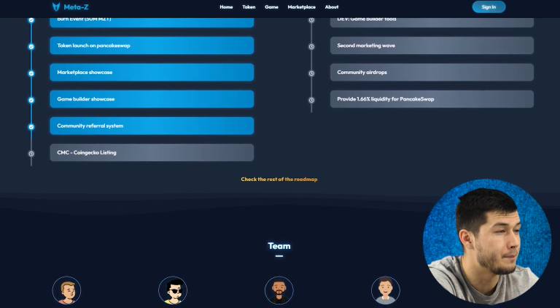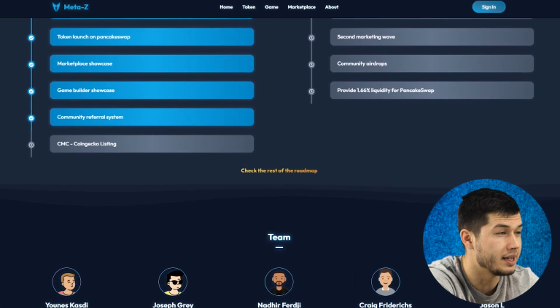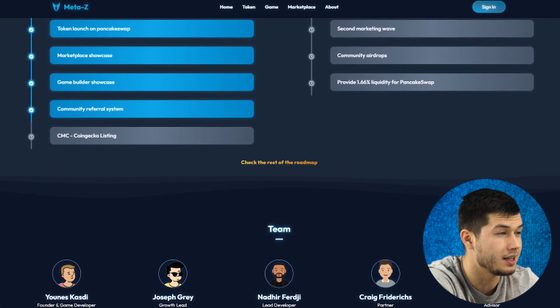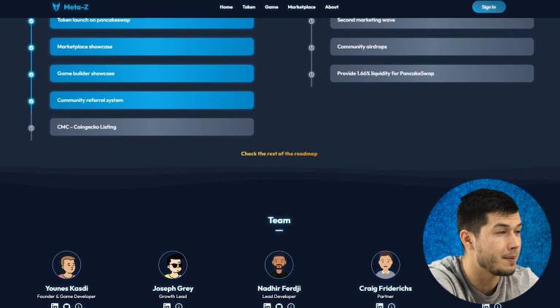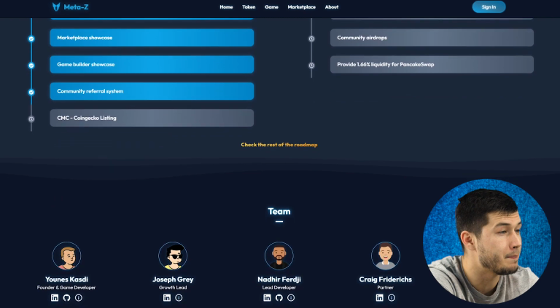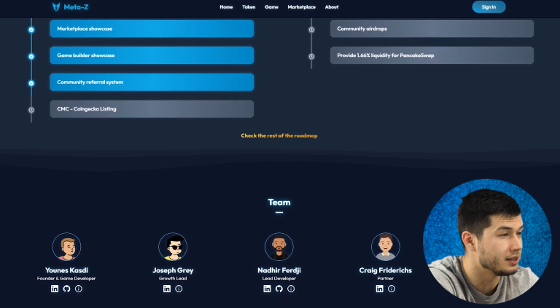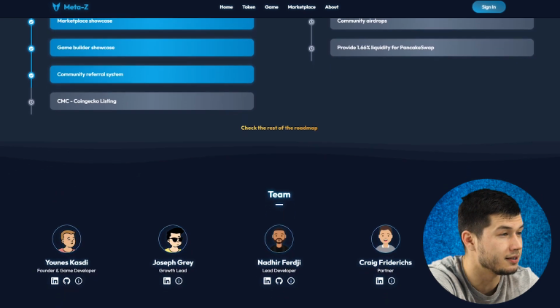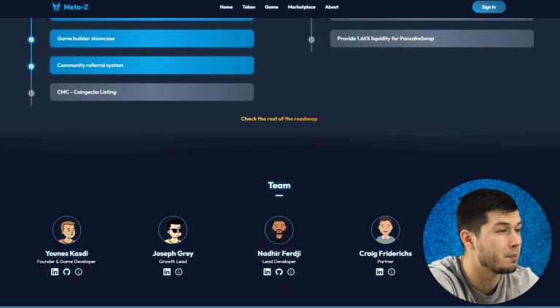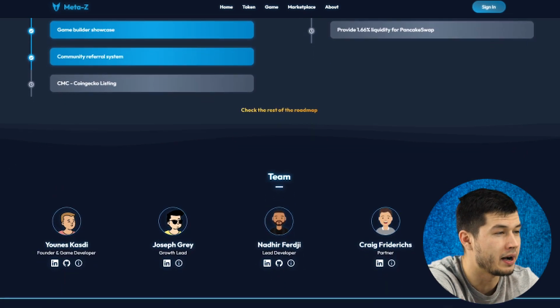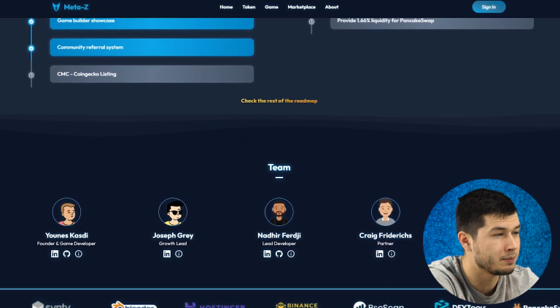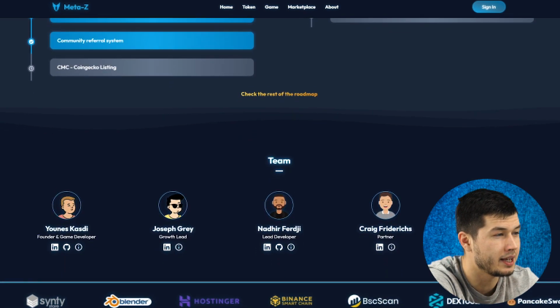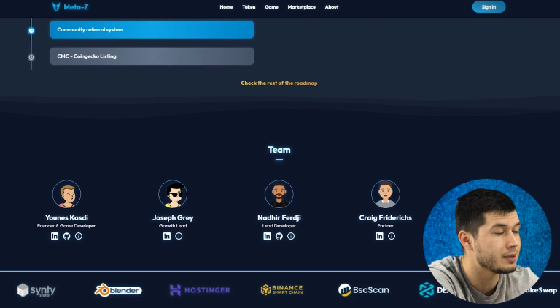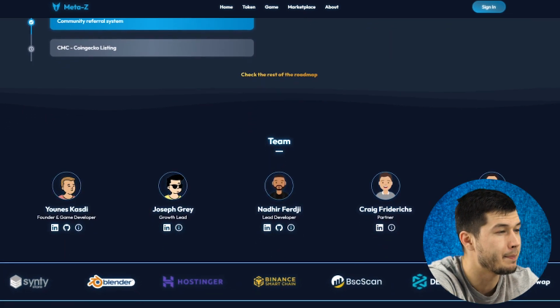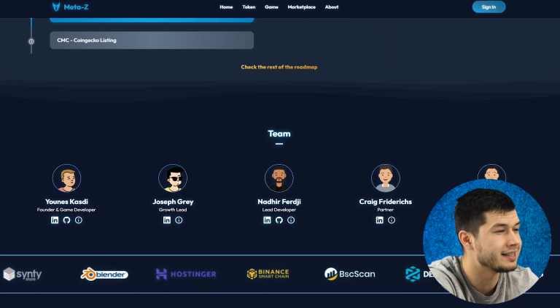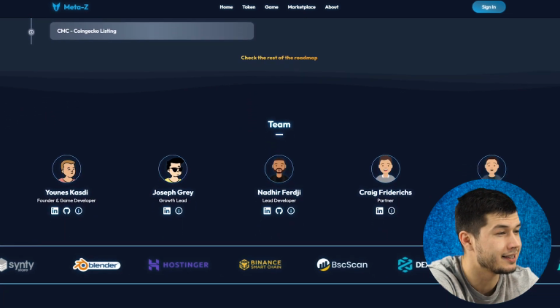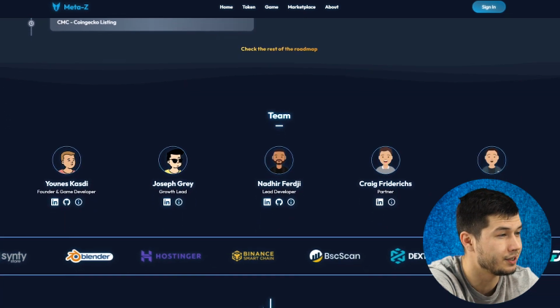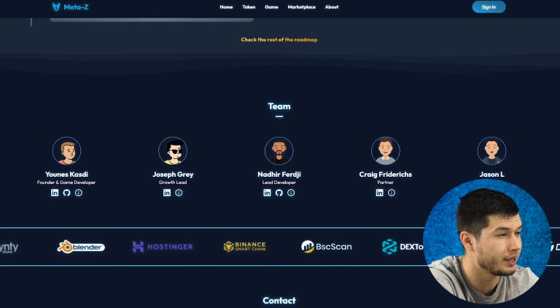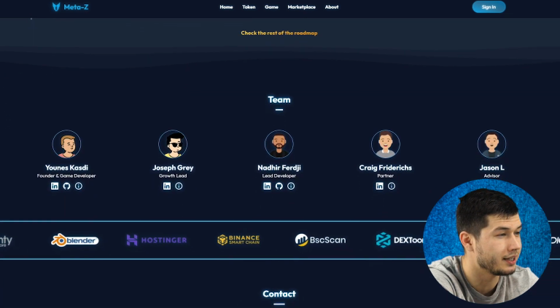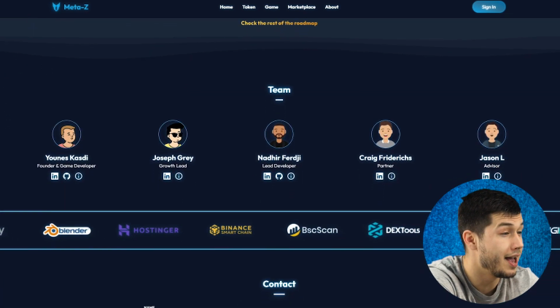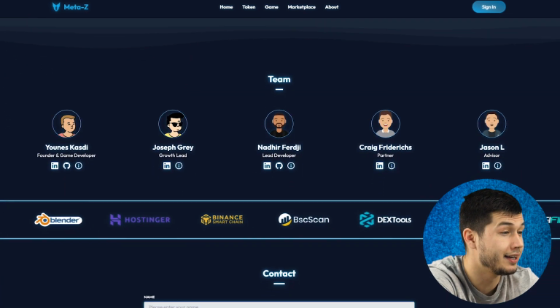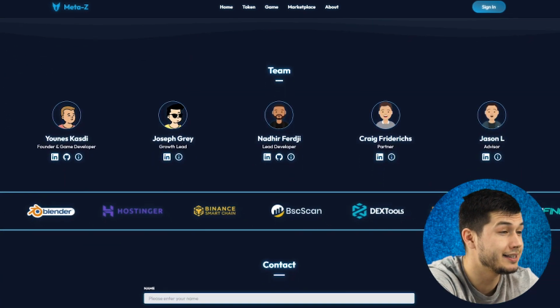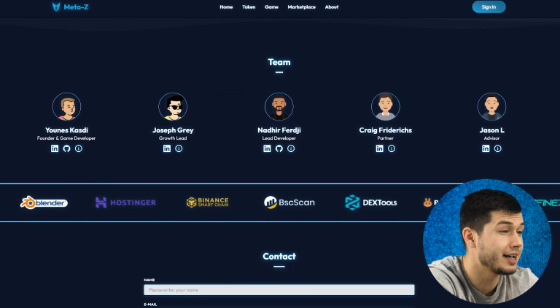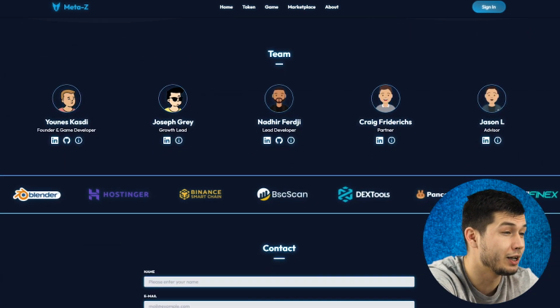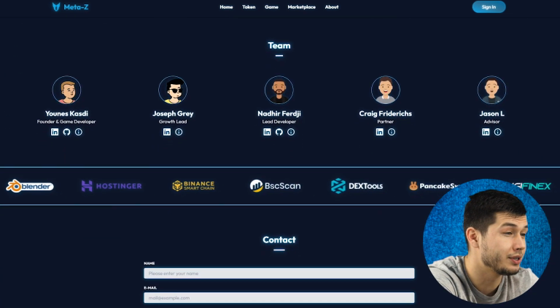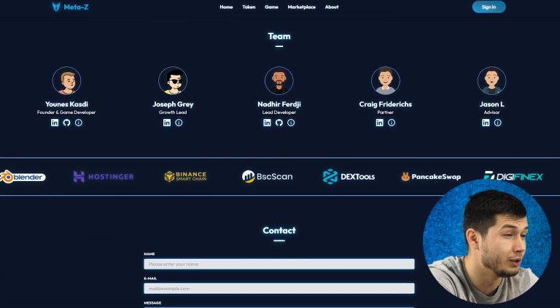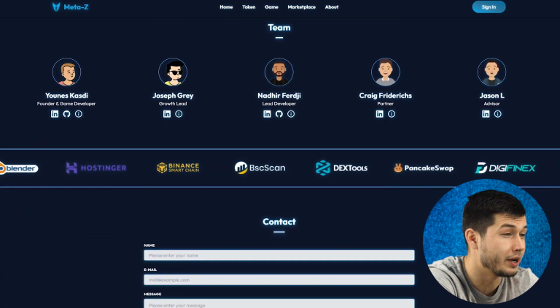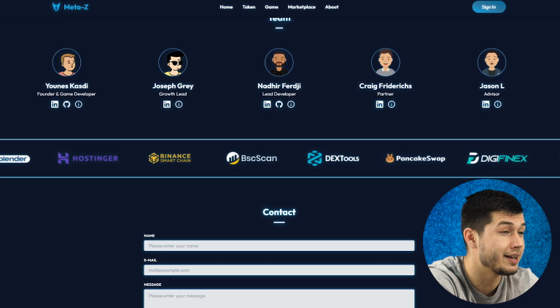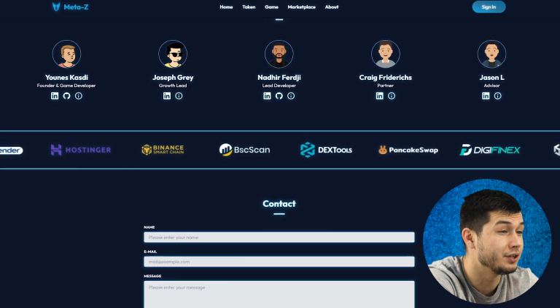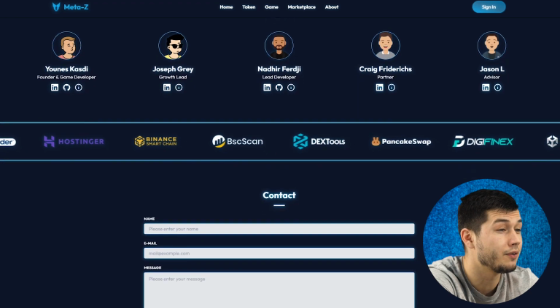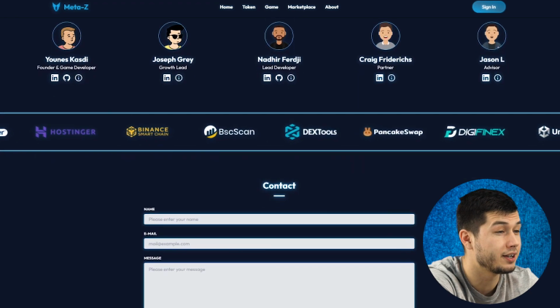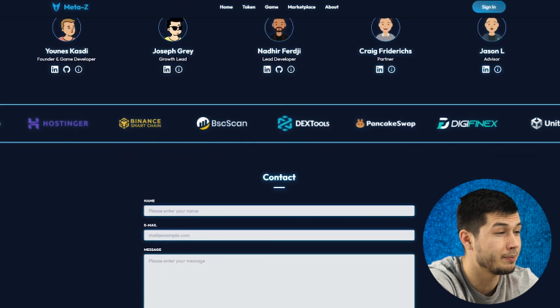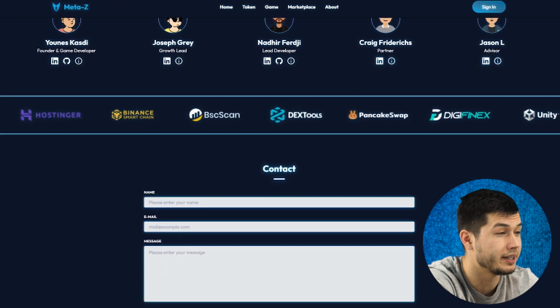The four primary building blocks are: Base game, Builder, Marketplace, and MetaZet token. Let's take a closer look at each of these components.